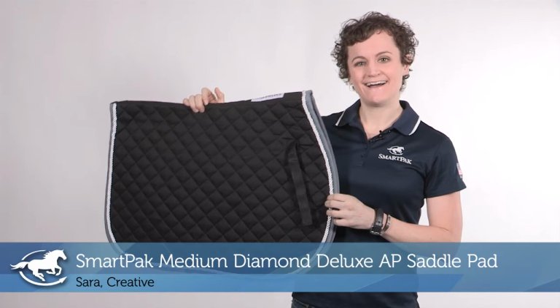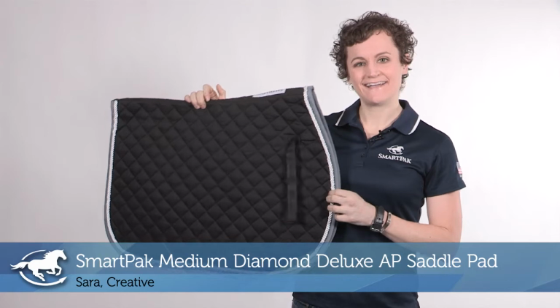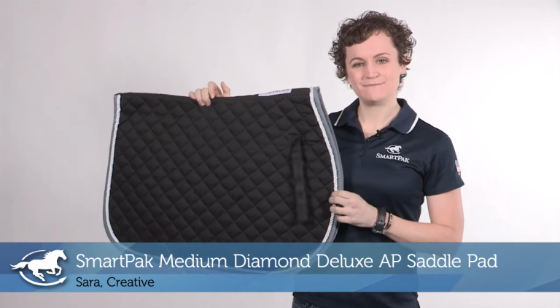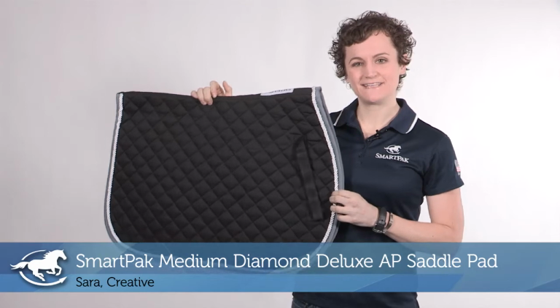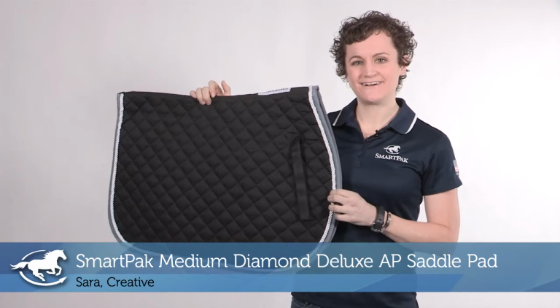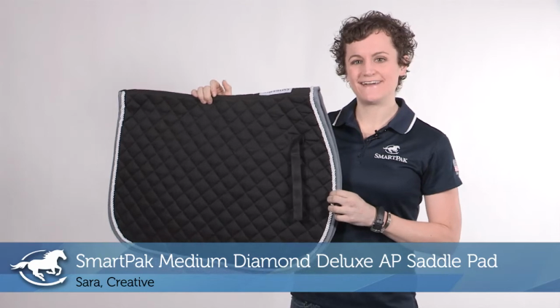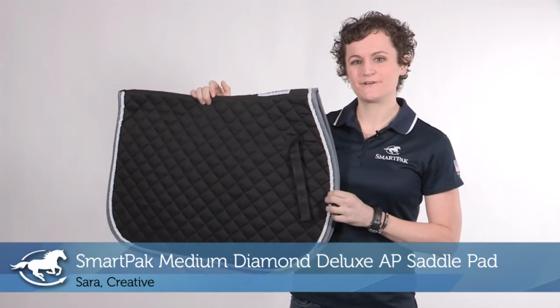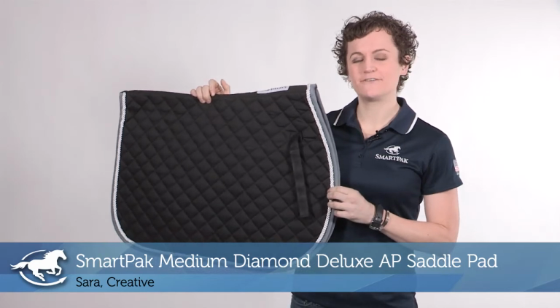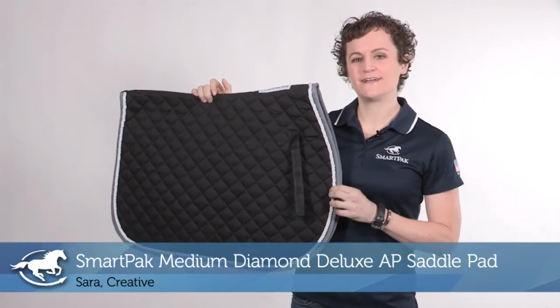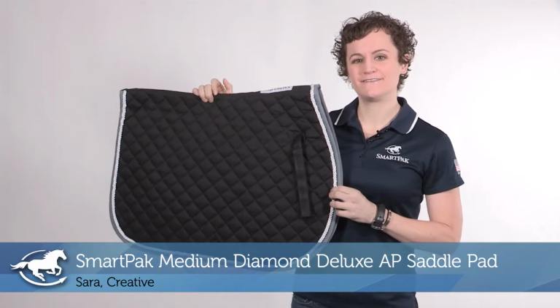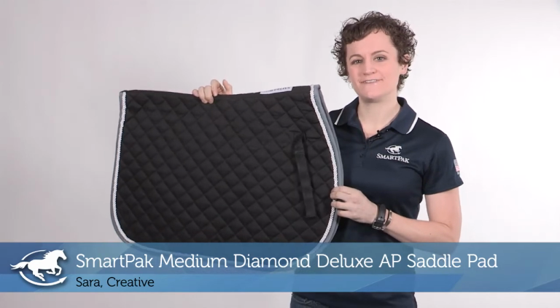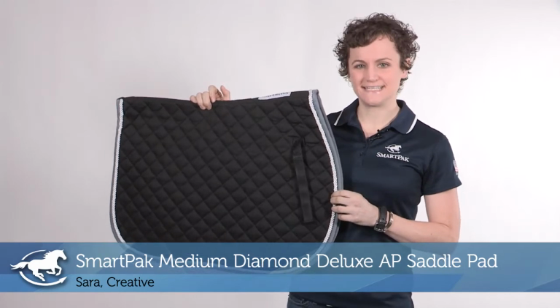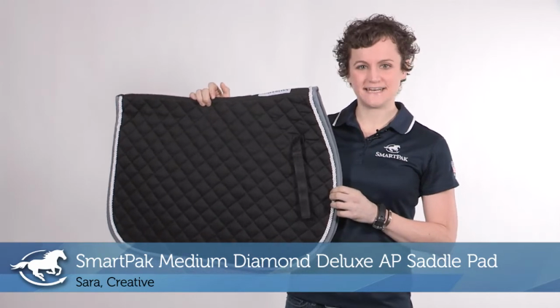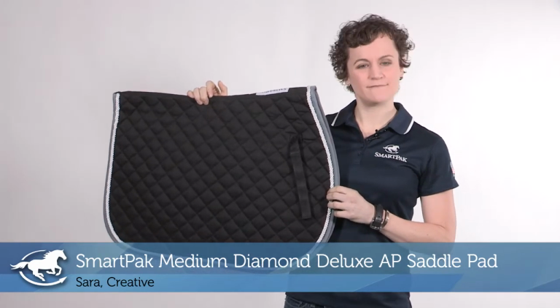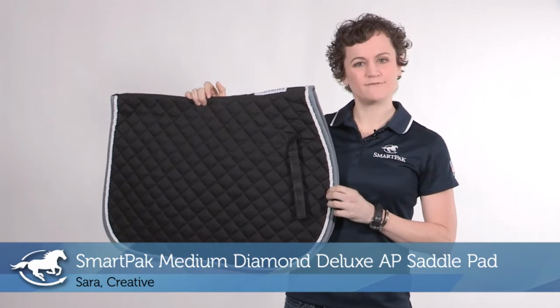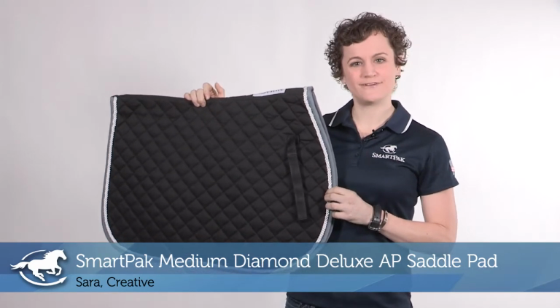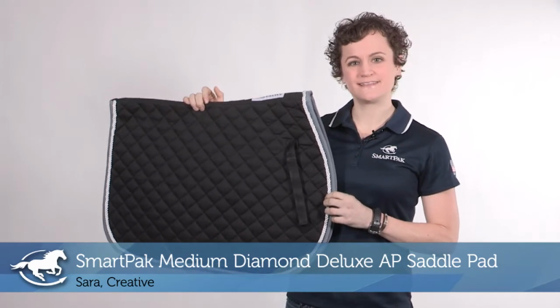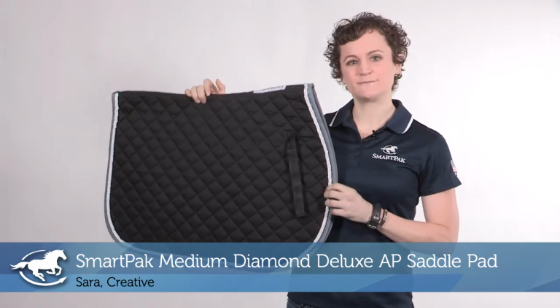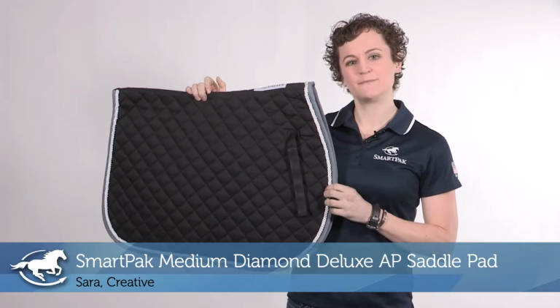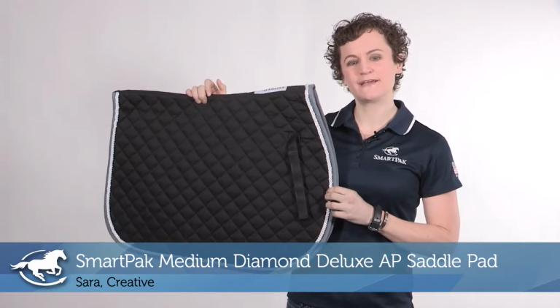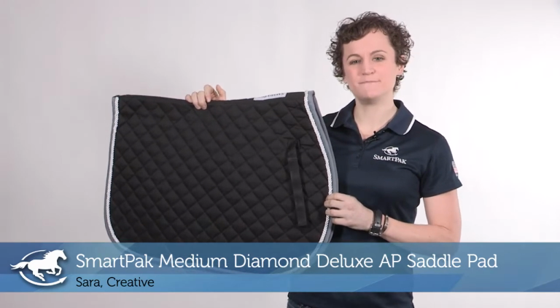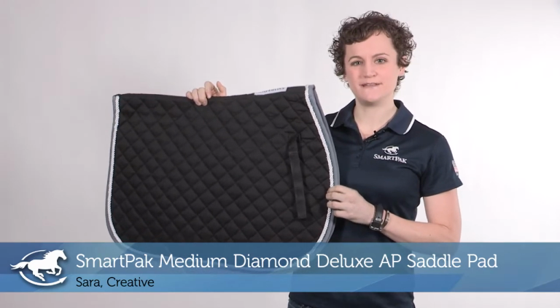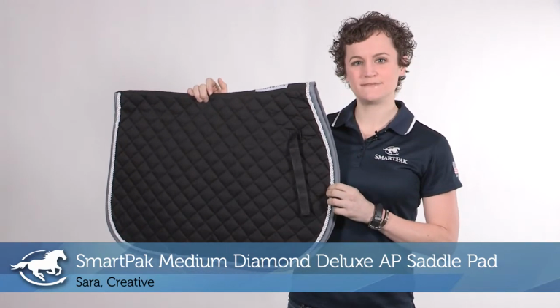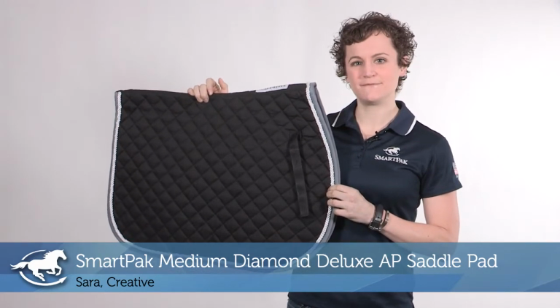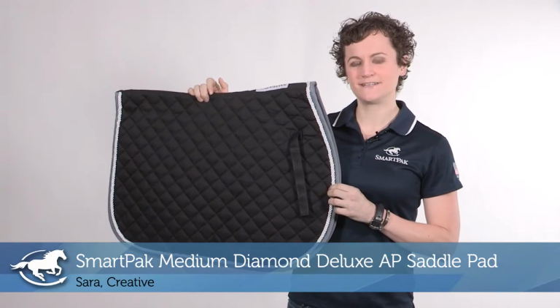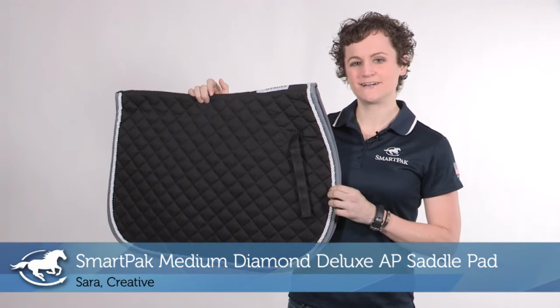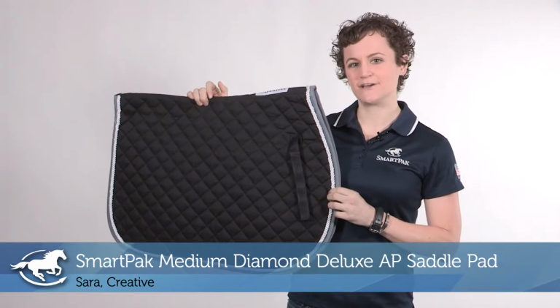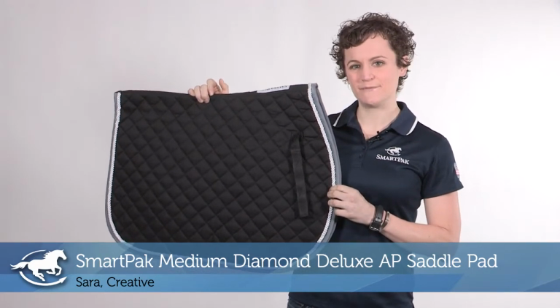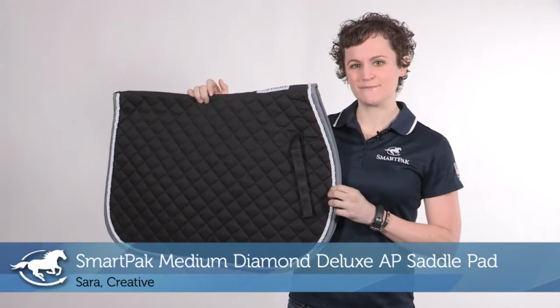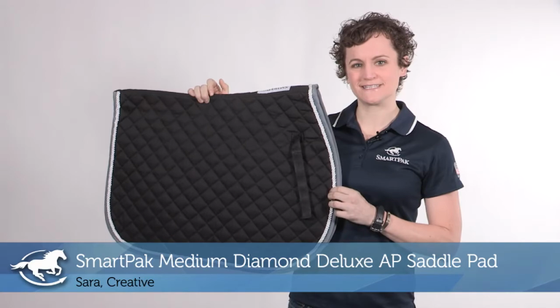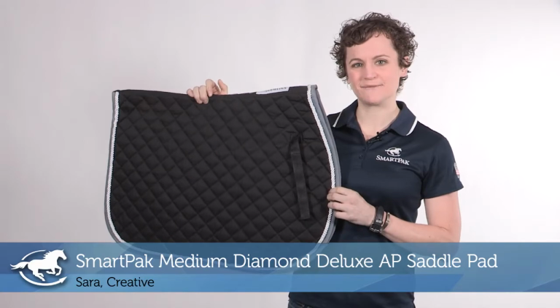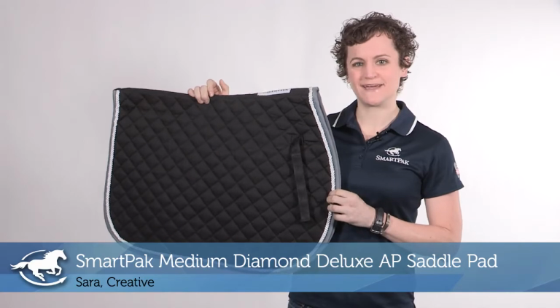Hi, I'm Sarah, I work in Creative, and today I'm reviewing the SmartPak Medium Diamond Deluxe All-Purpose Saddle Pad.